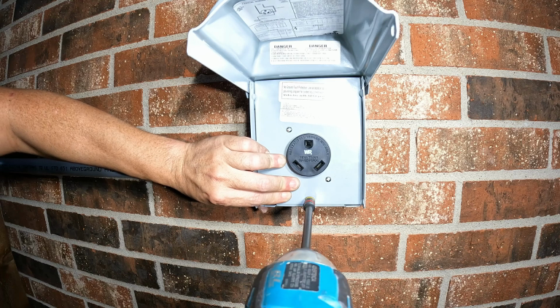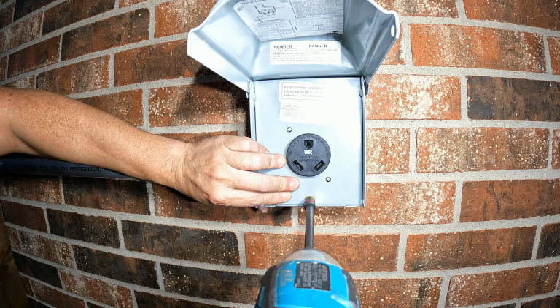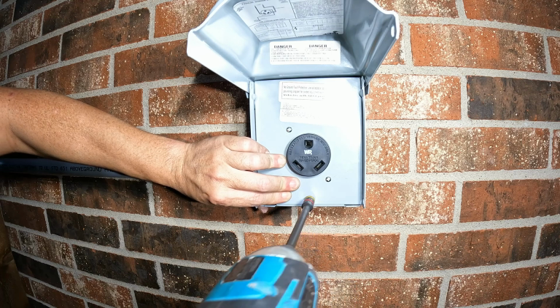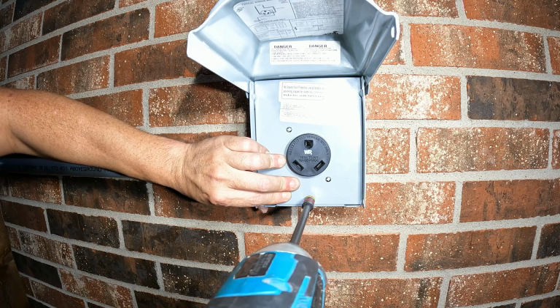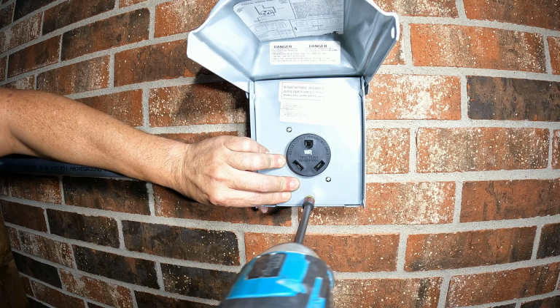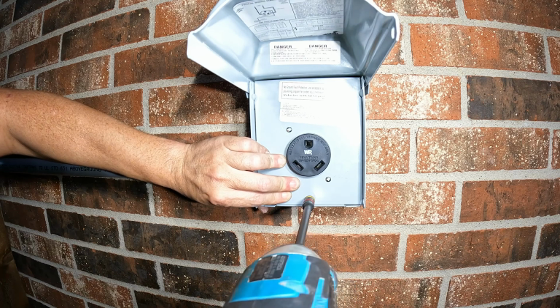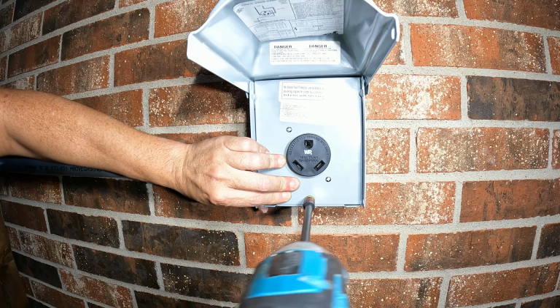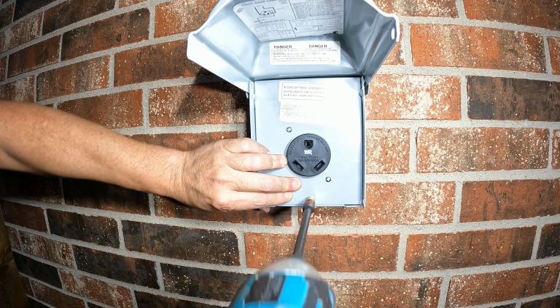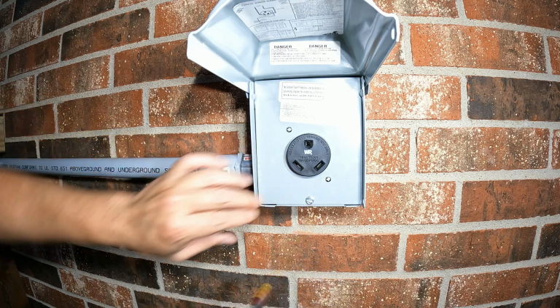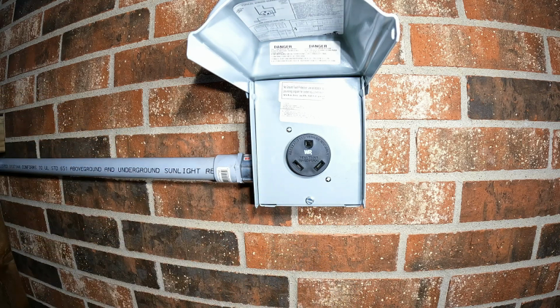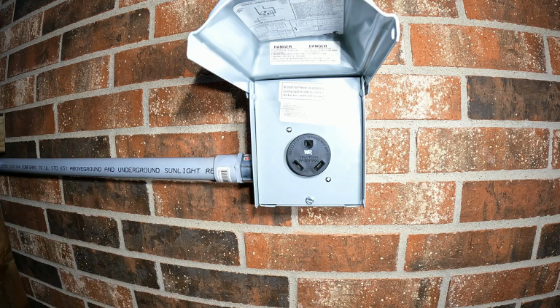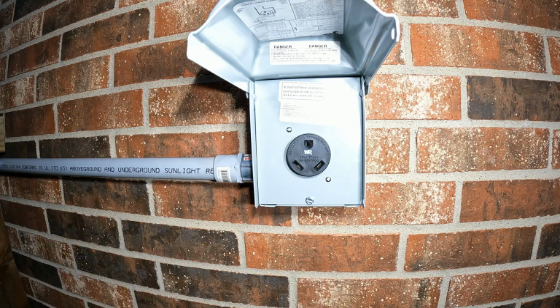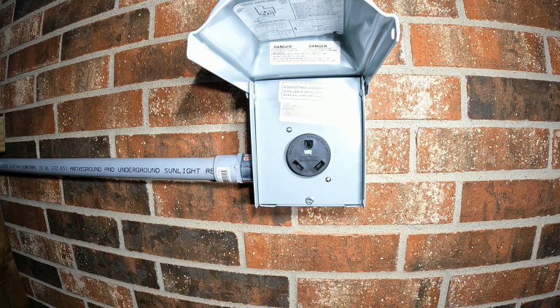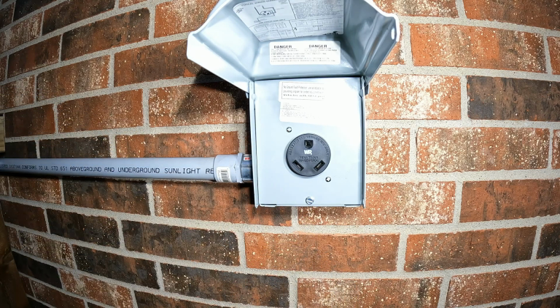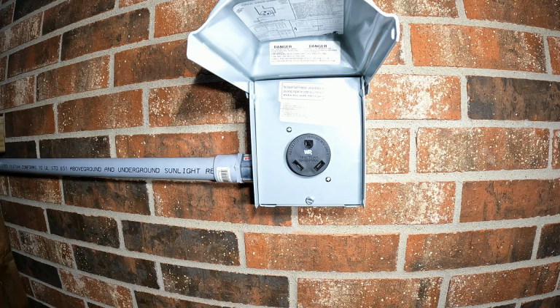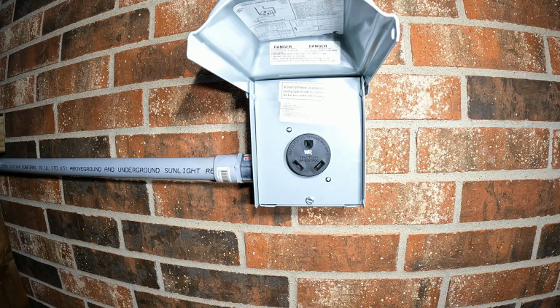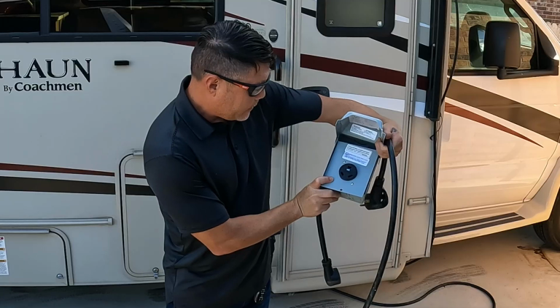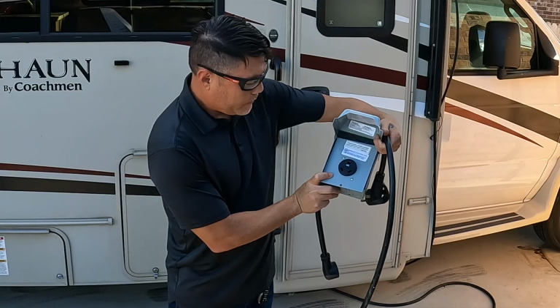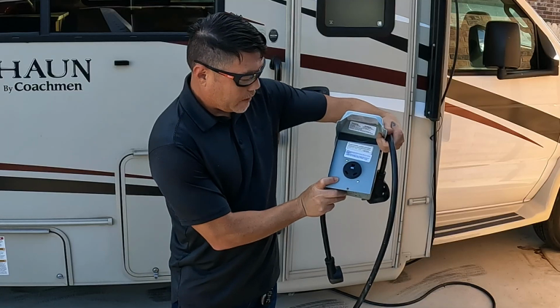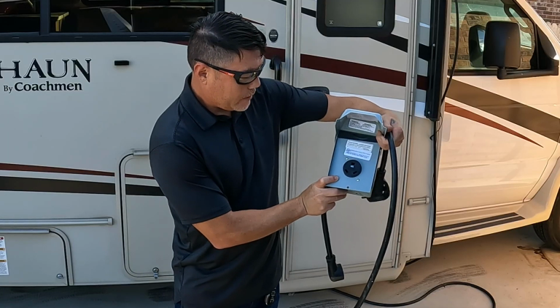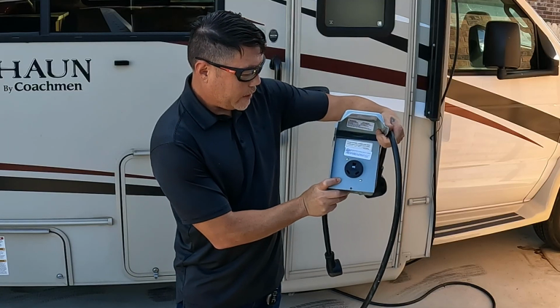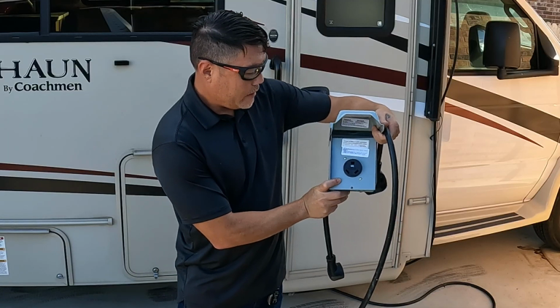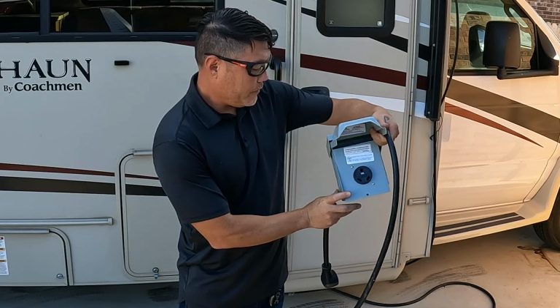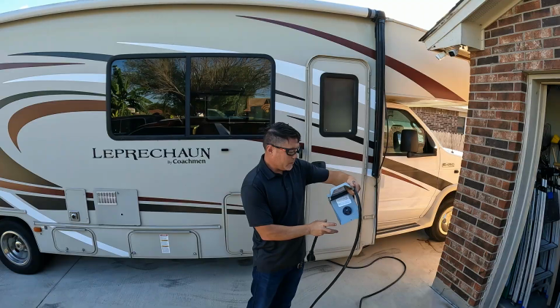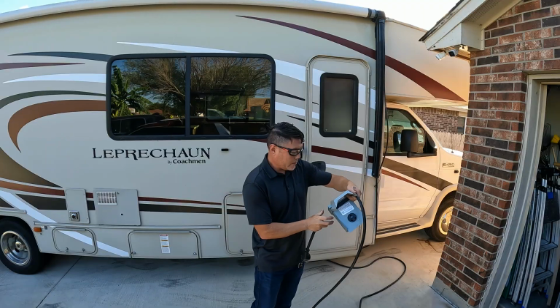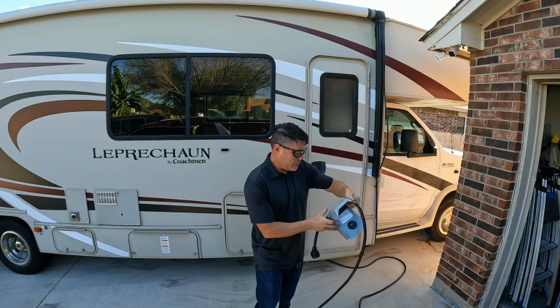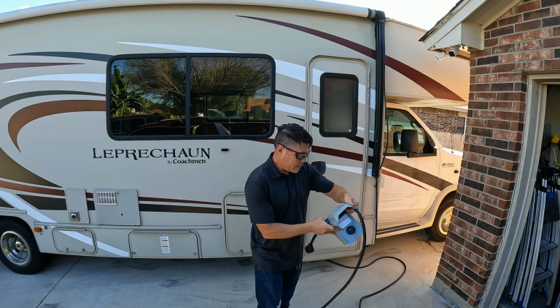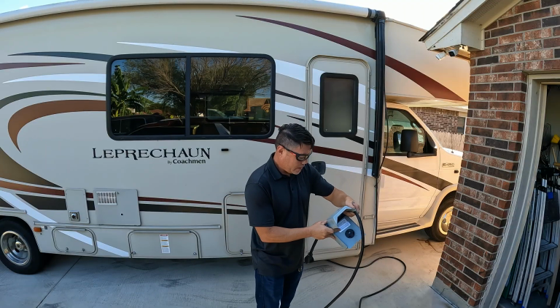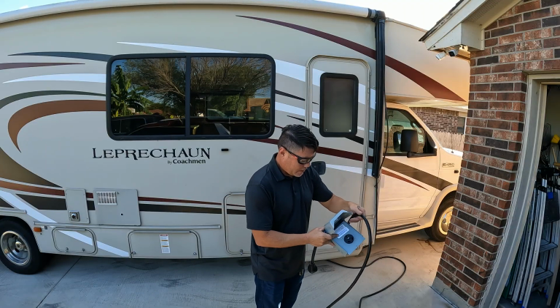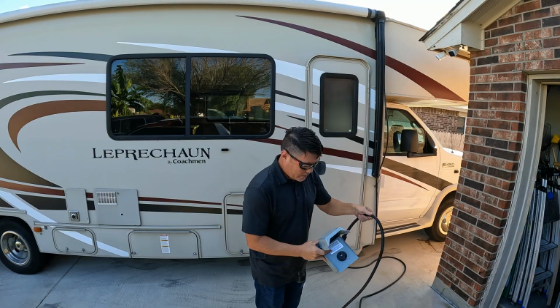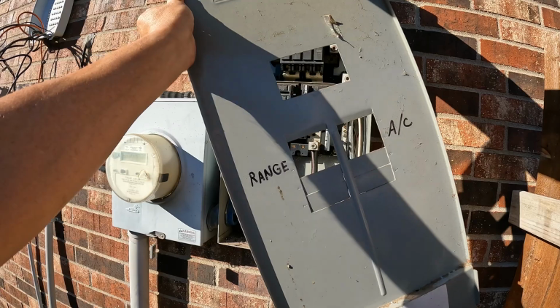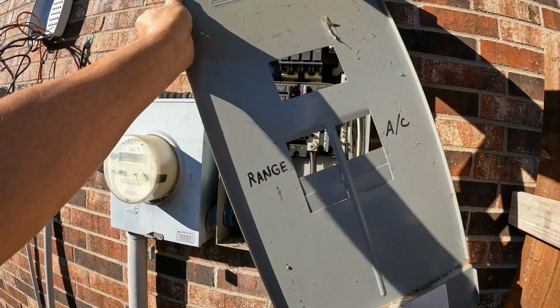In this video we're going to be adding a 30 amp outlet for the RV, for the motorhome.